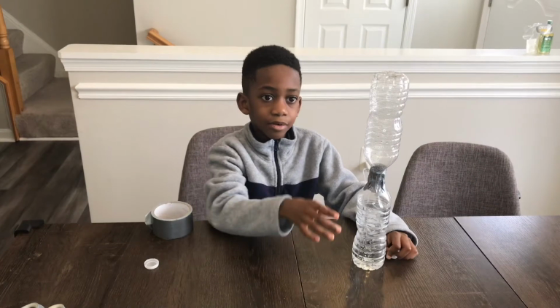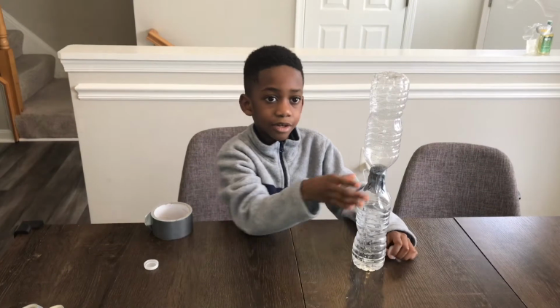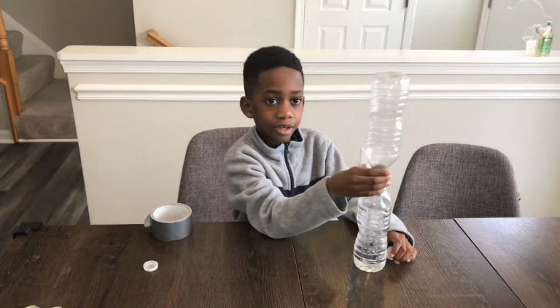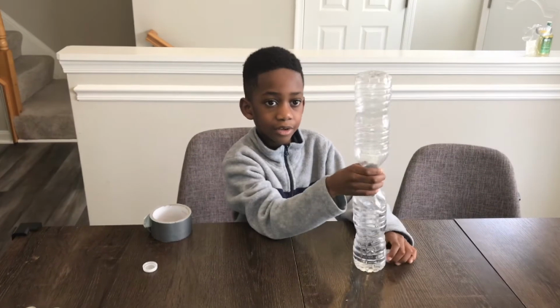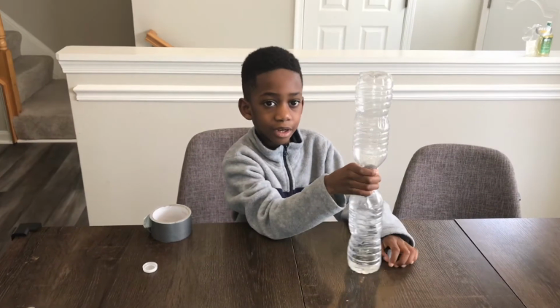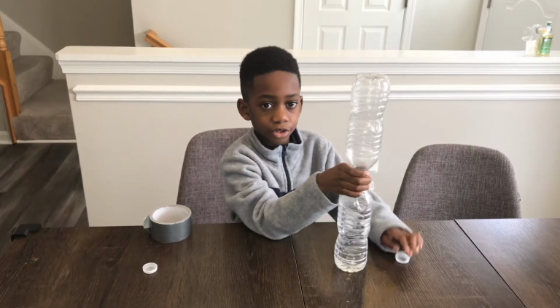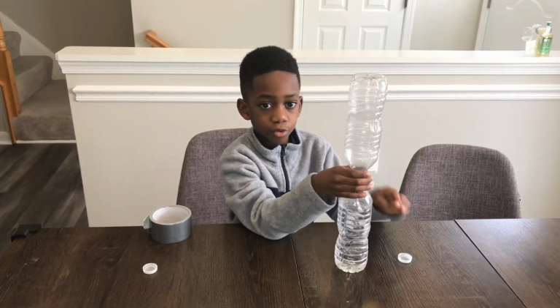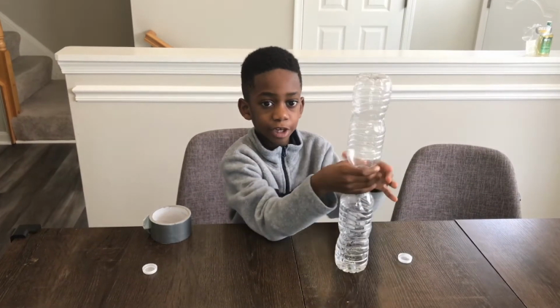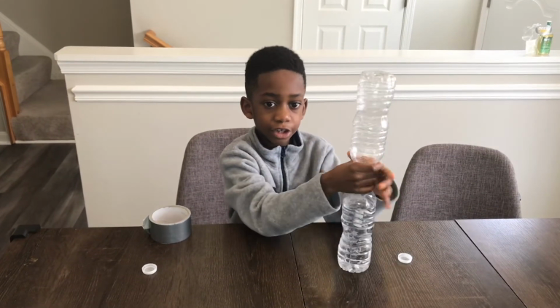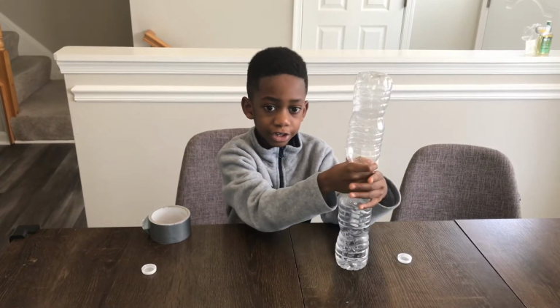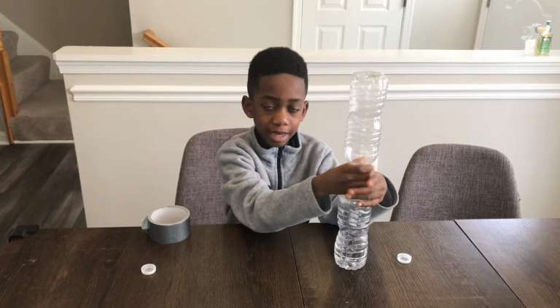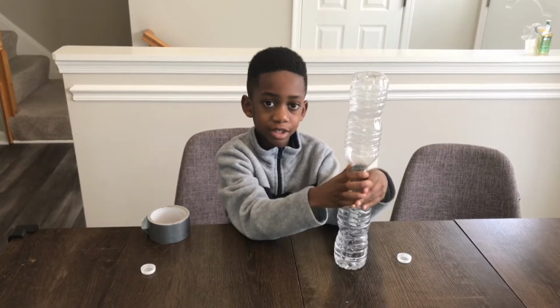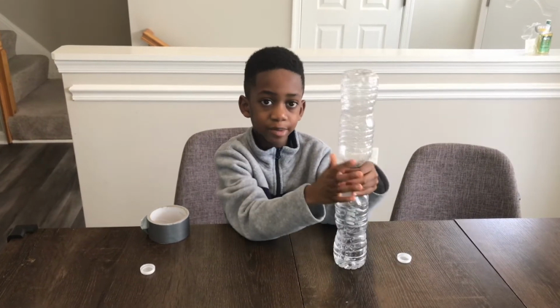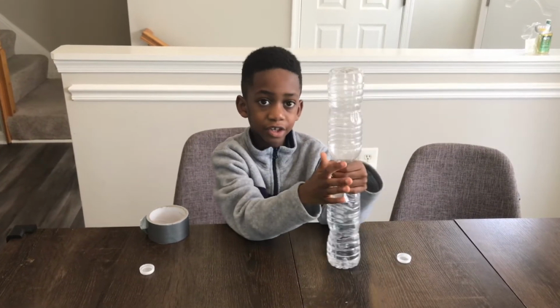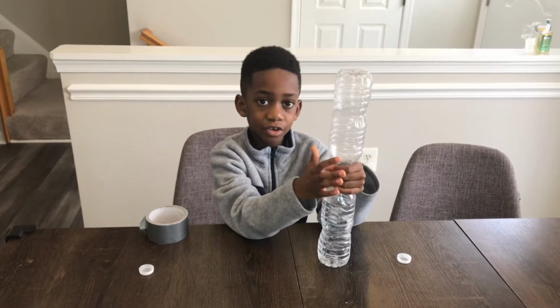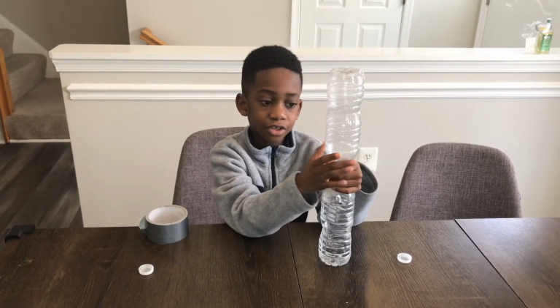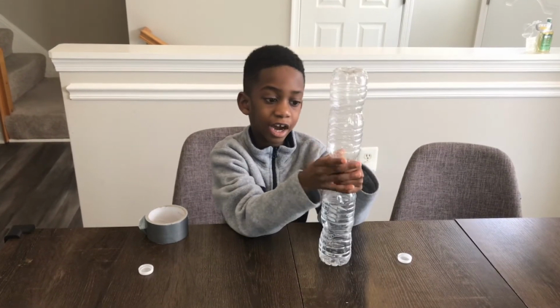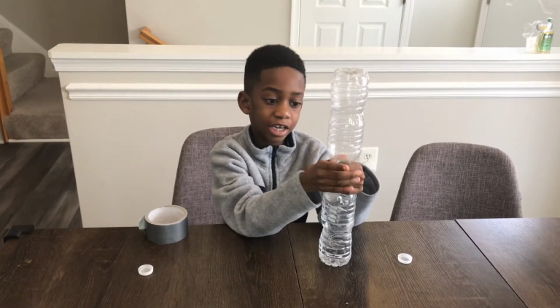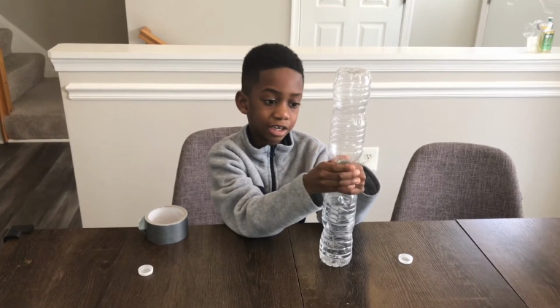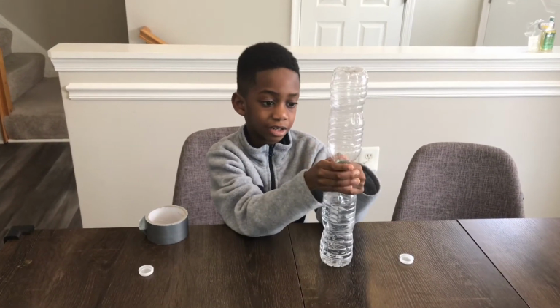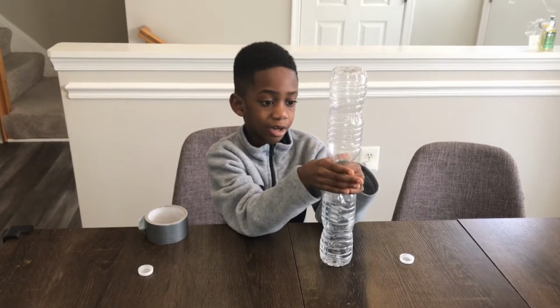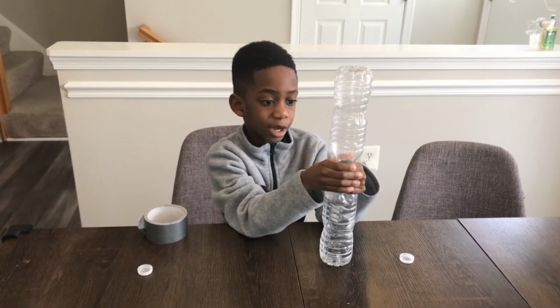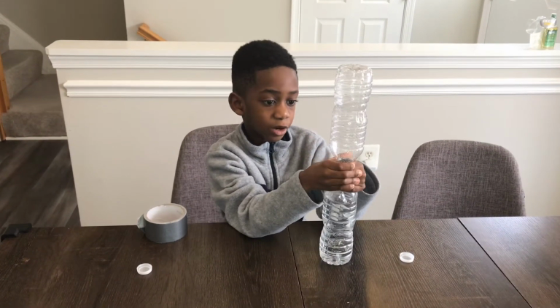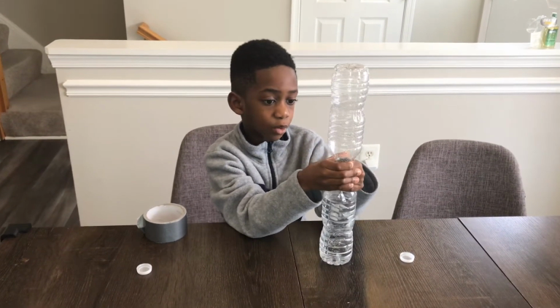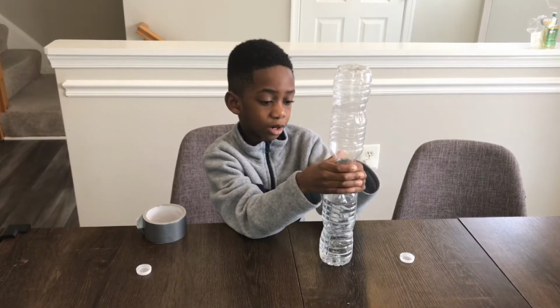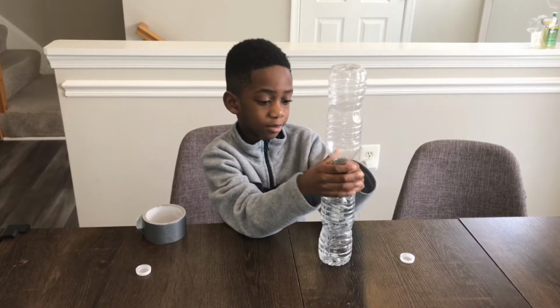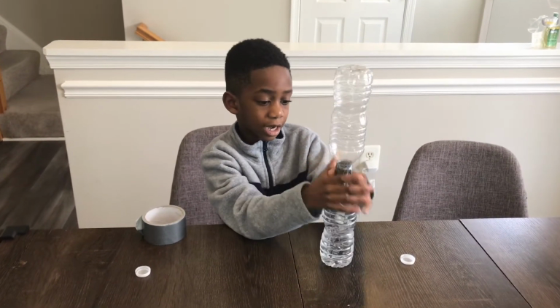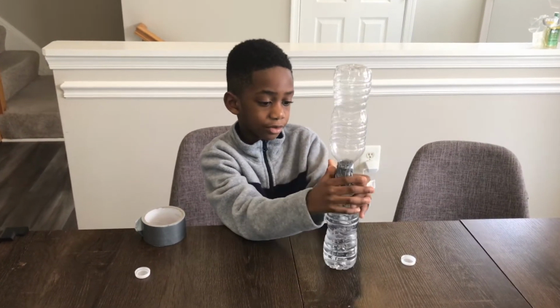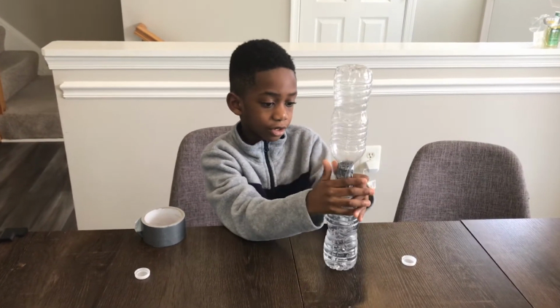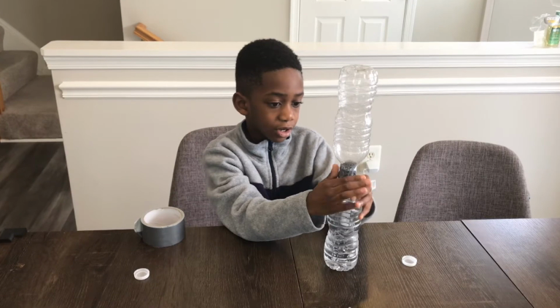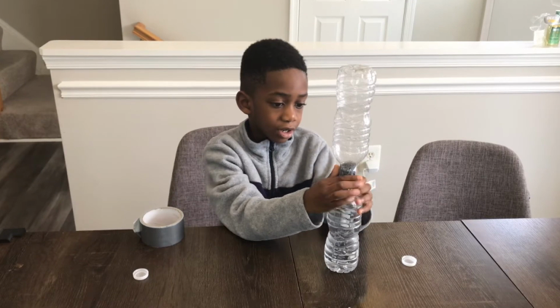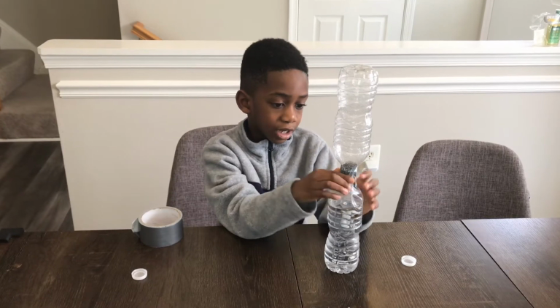Okay, I'm going to squeeze the tape to make sure it's tight and no water comes out.